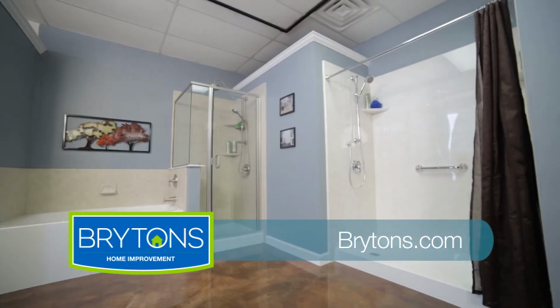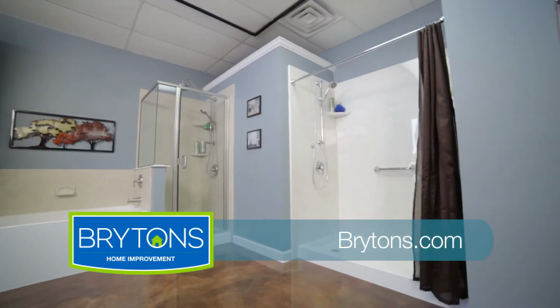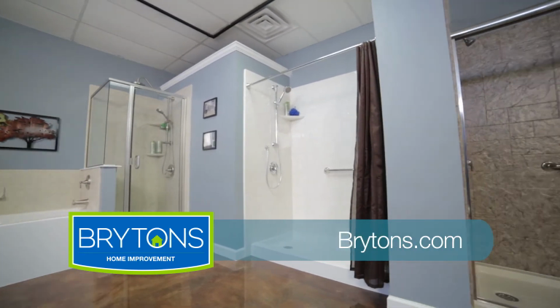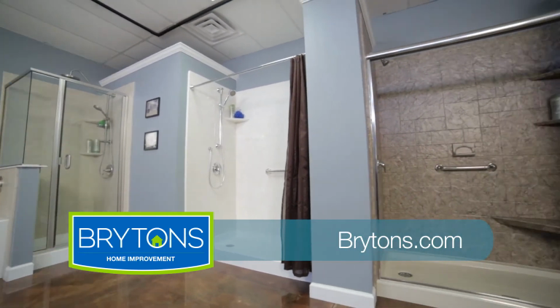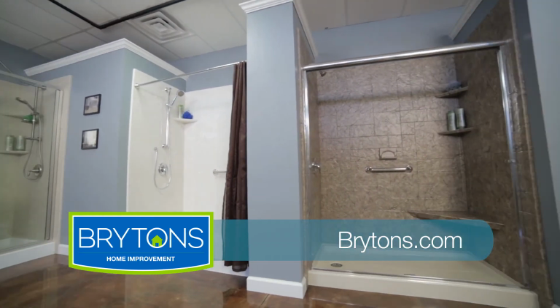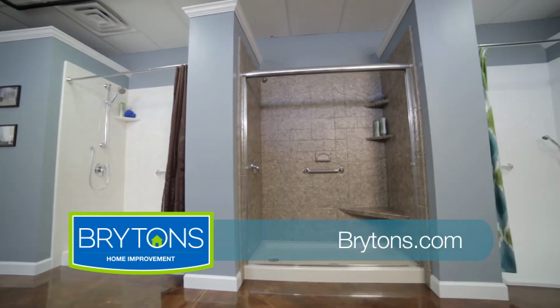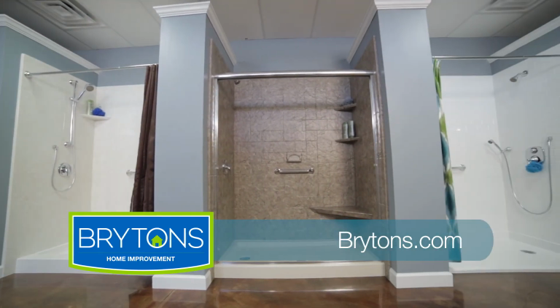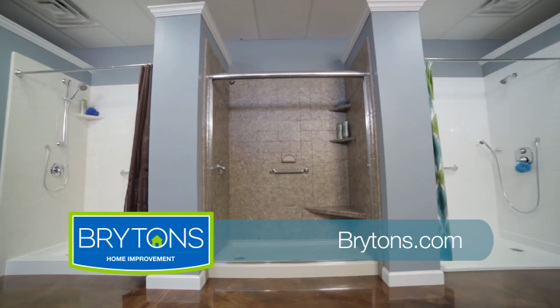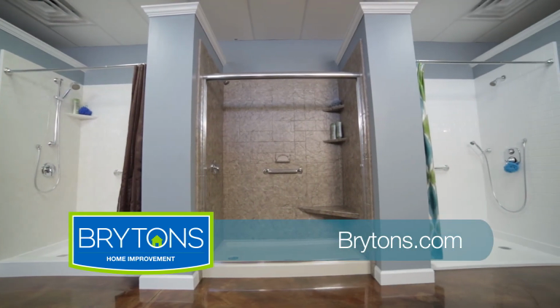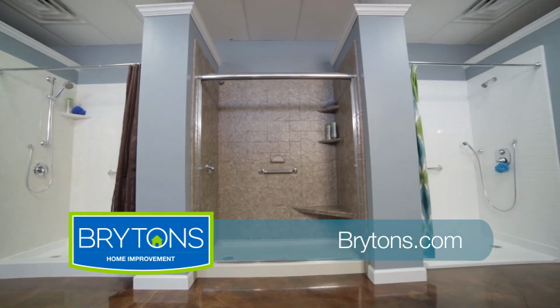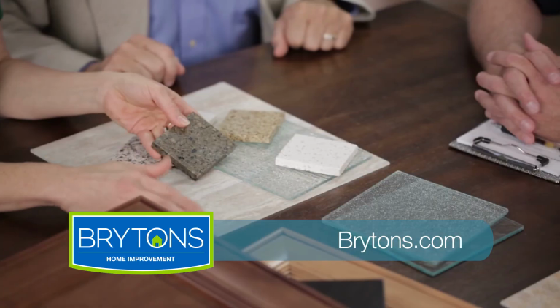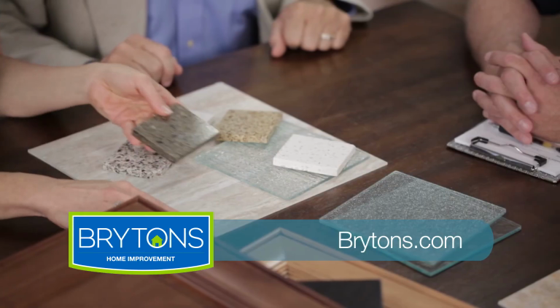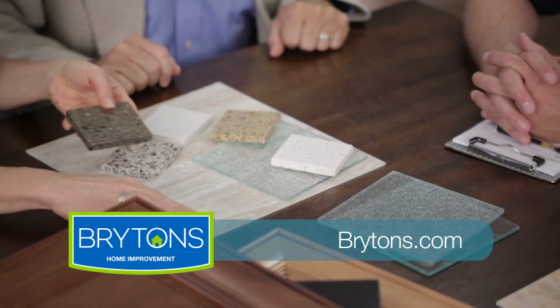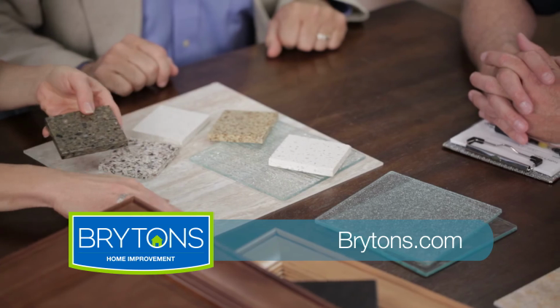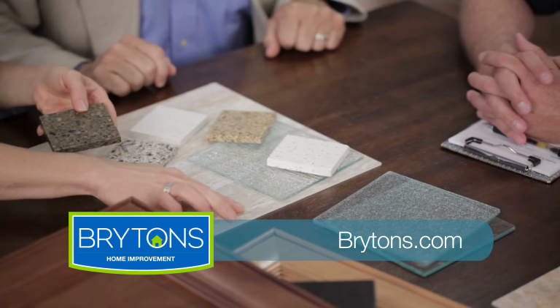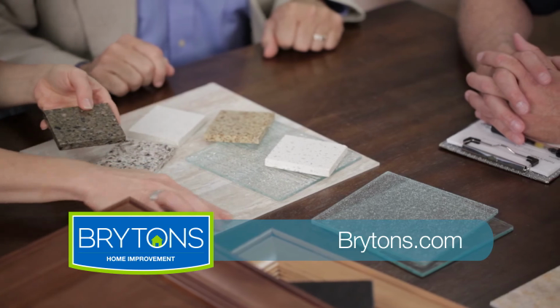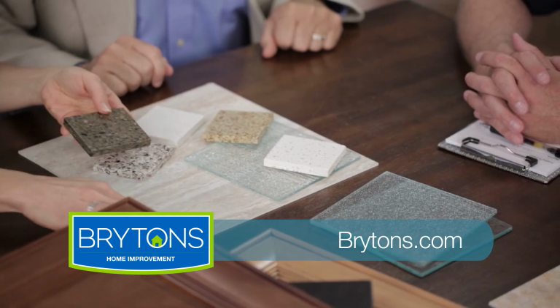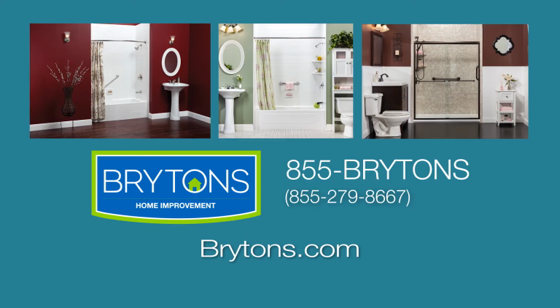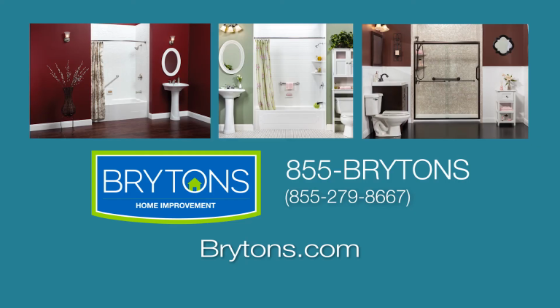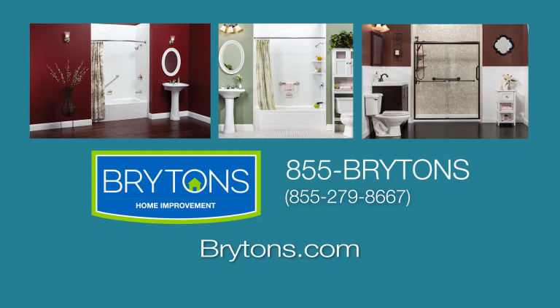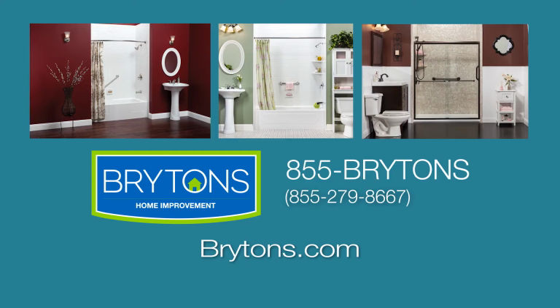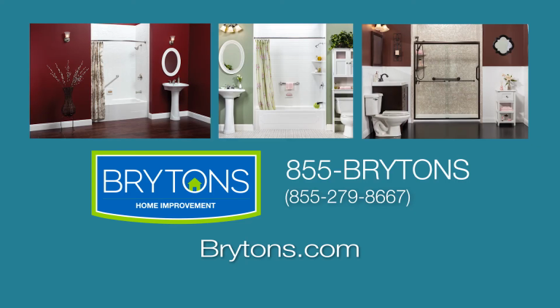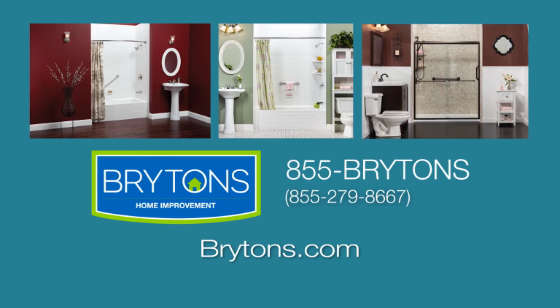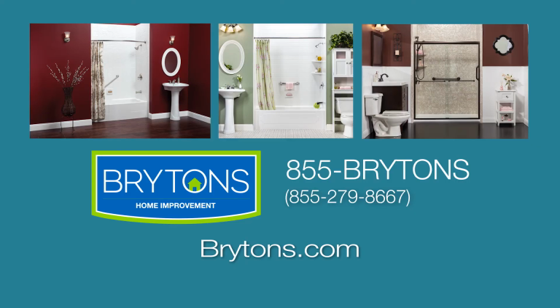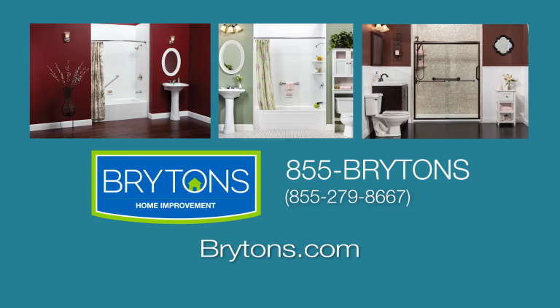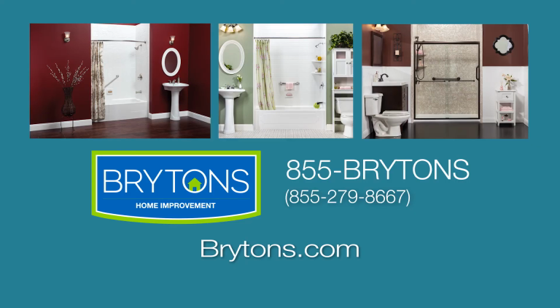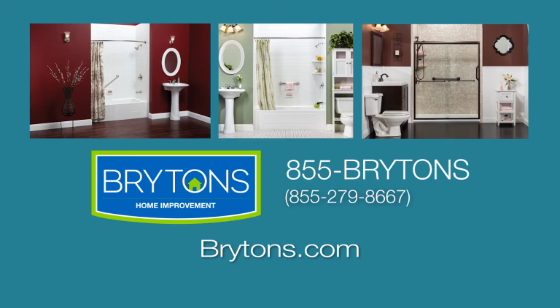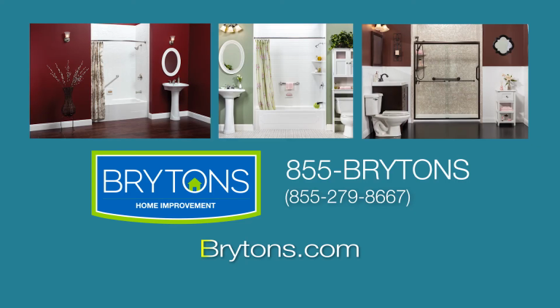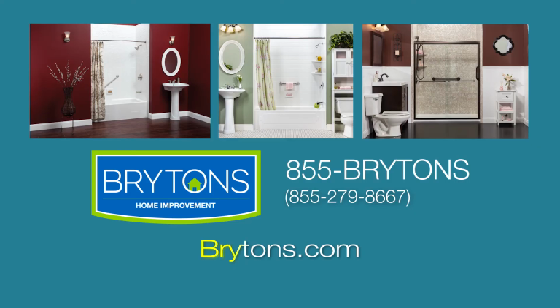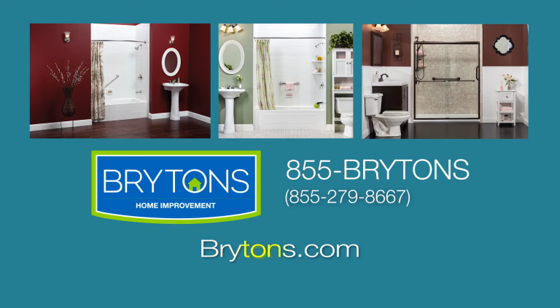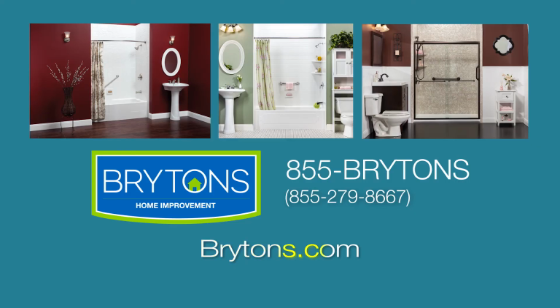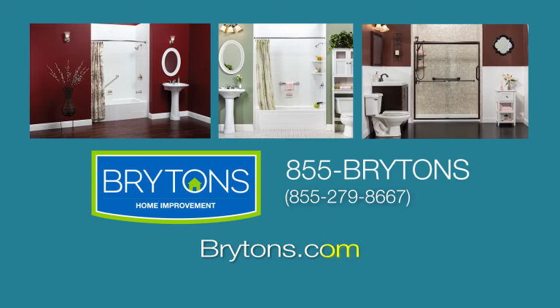You can see full displays in one of our showrooms, or we can bring the showroom to your home. Call now to set an appointment or learn more at brightons.com.